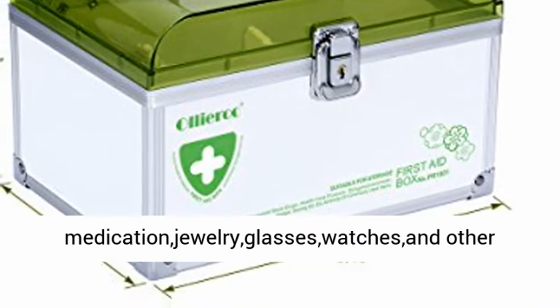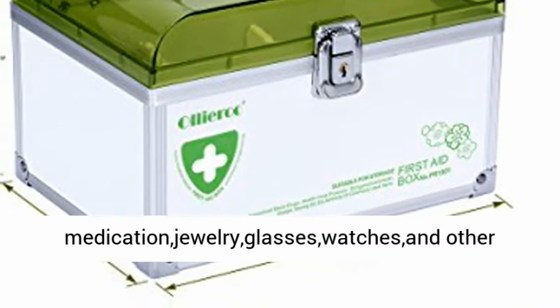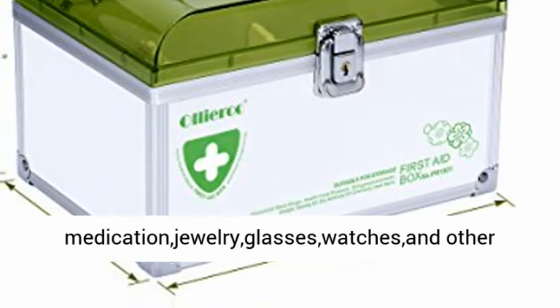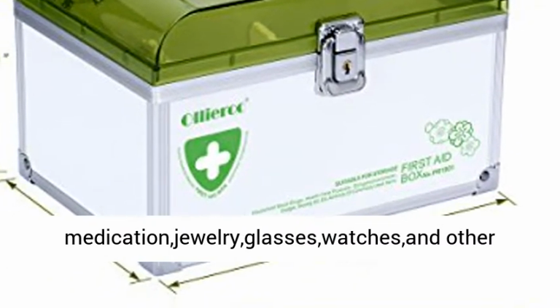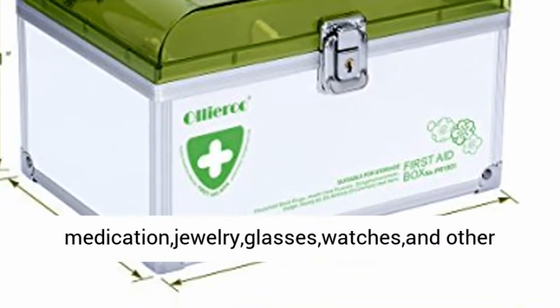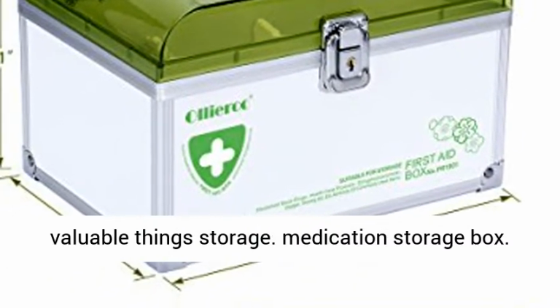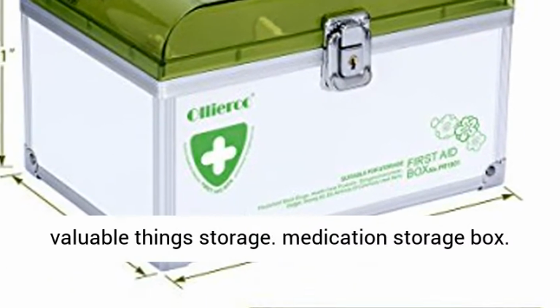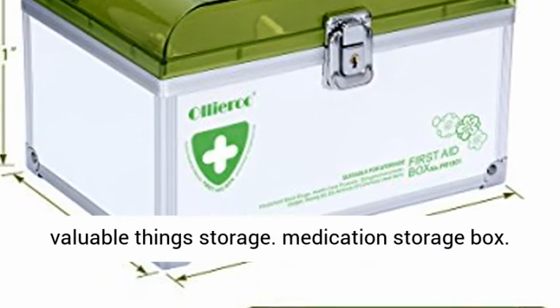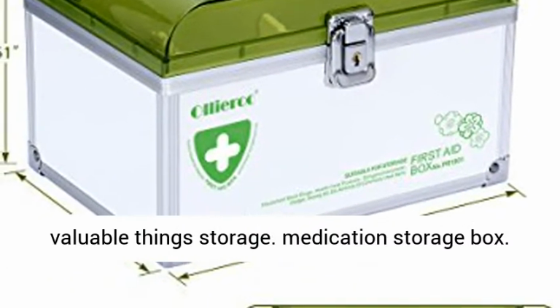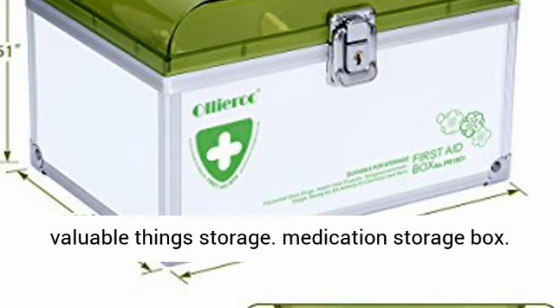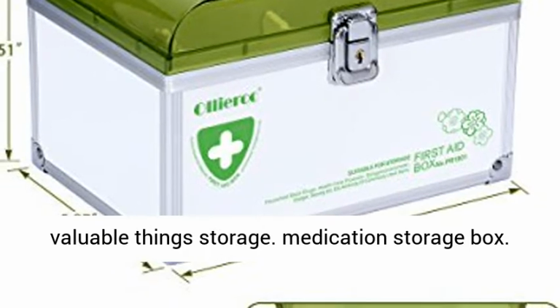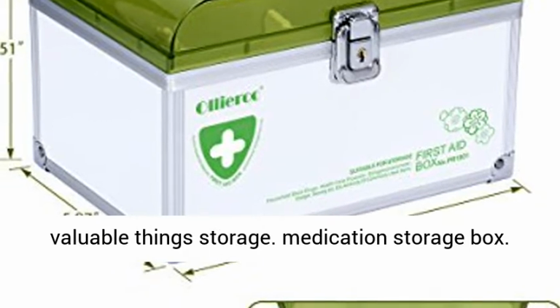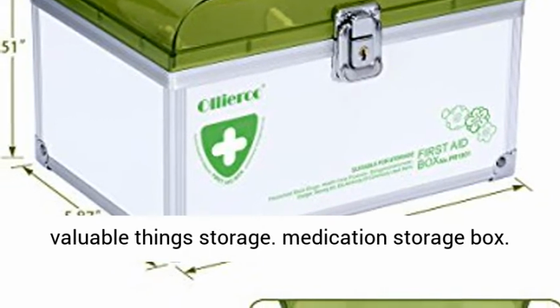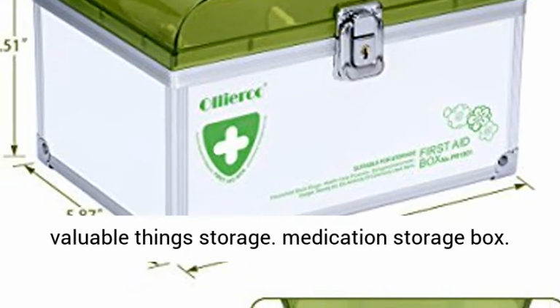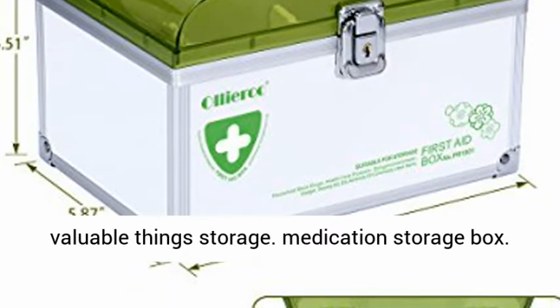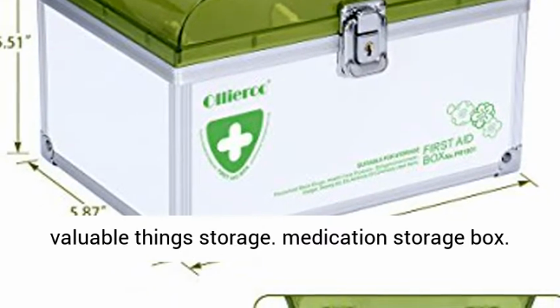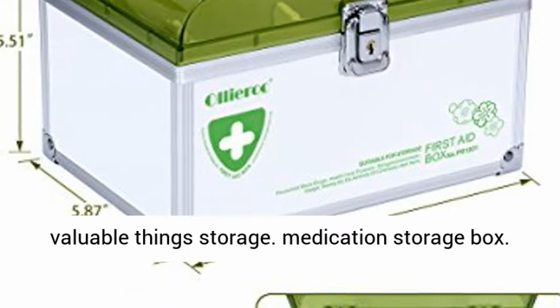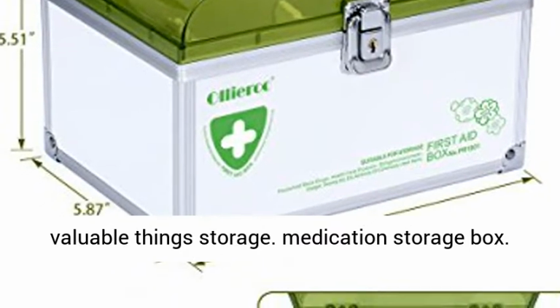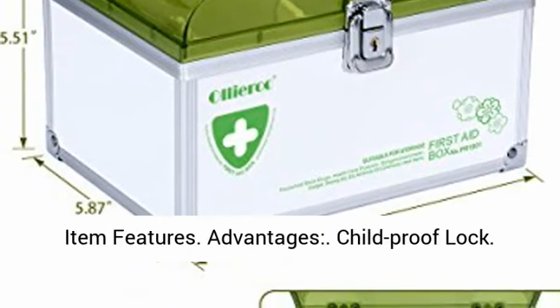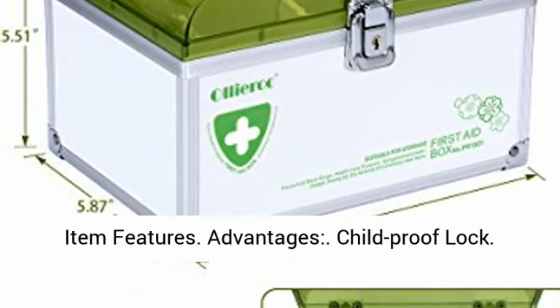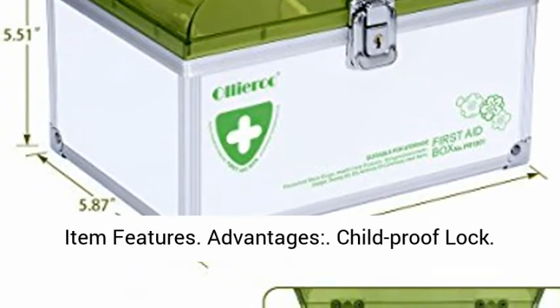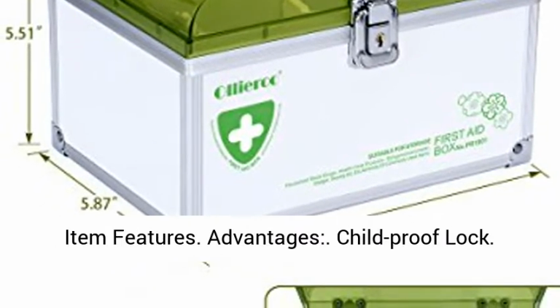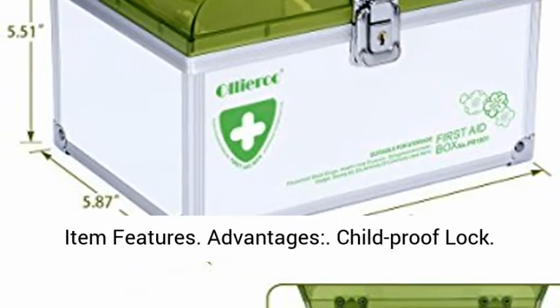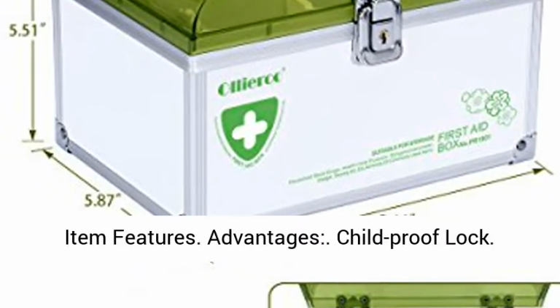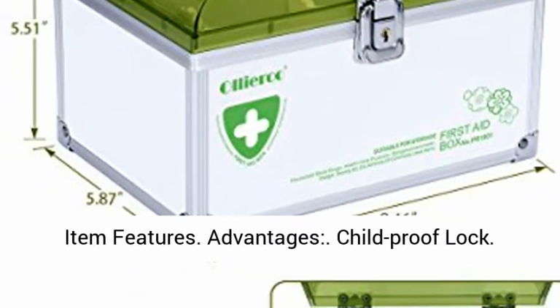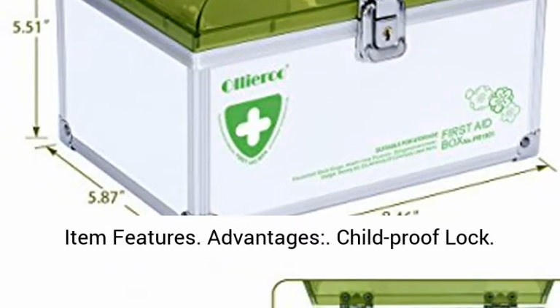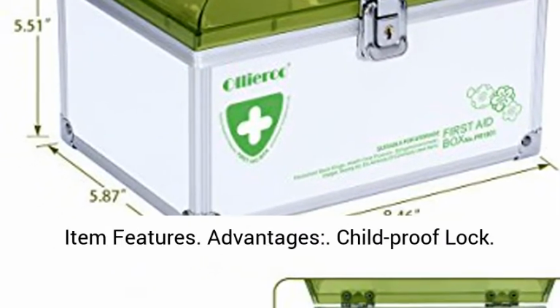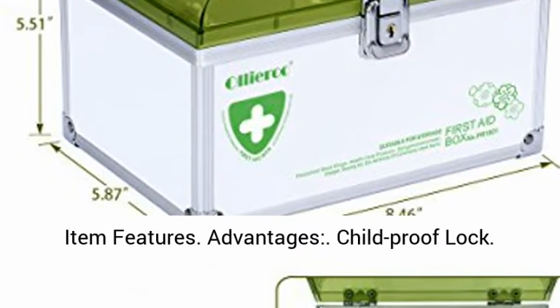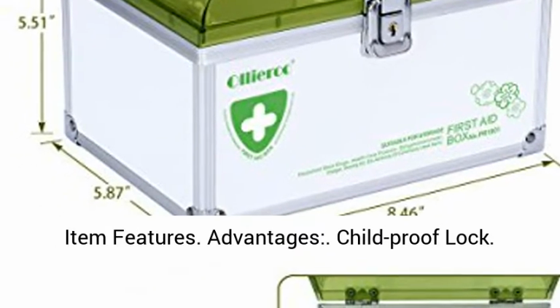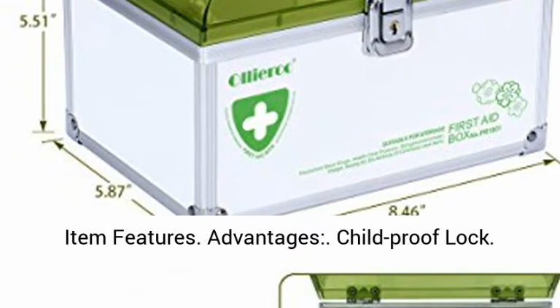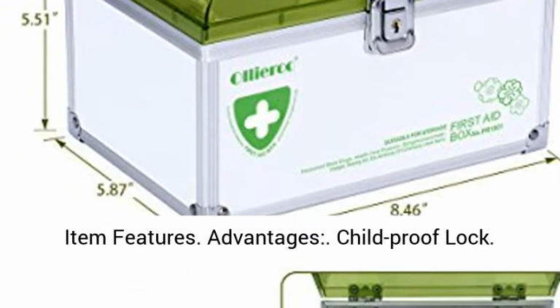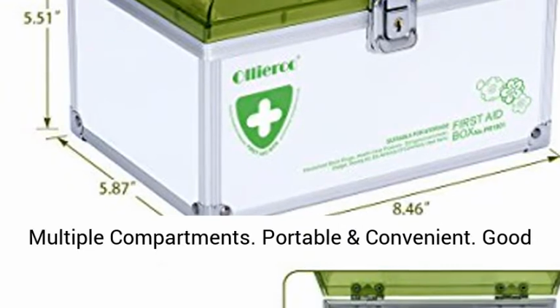Function: This is a great box for medication, jewelry, glasses, watches, and other valuable things. Storage: Medication Storage Box.